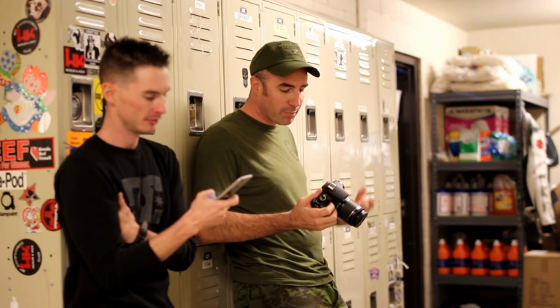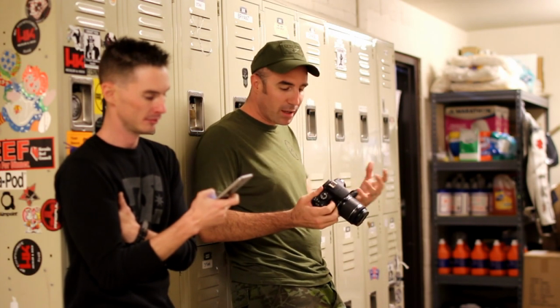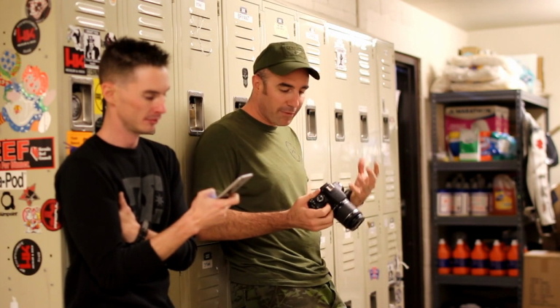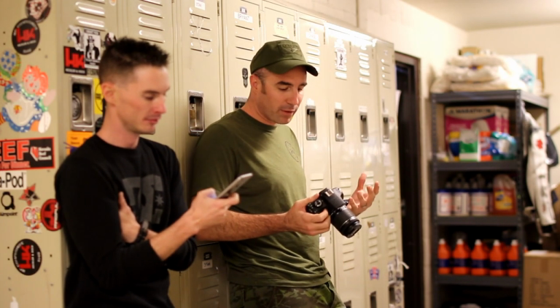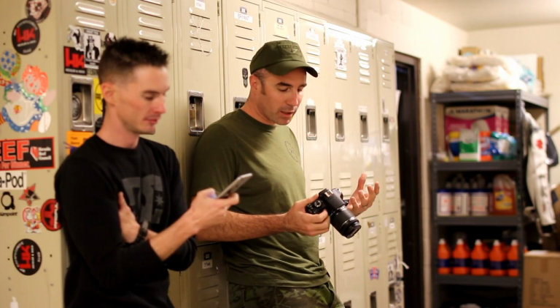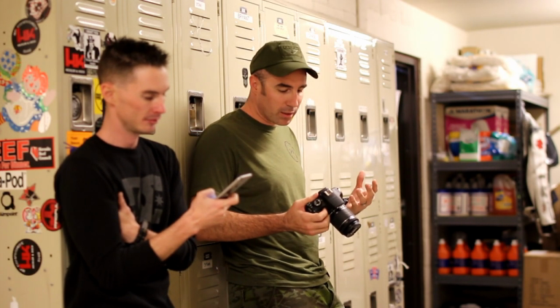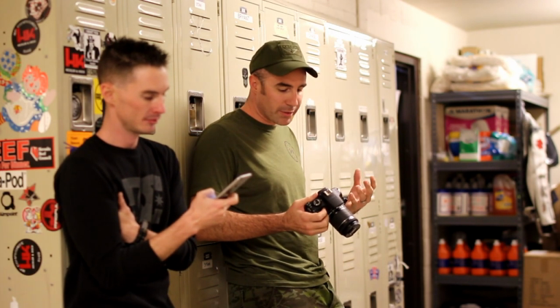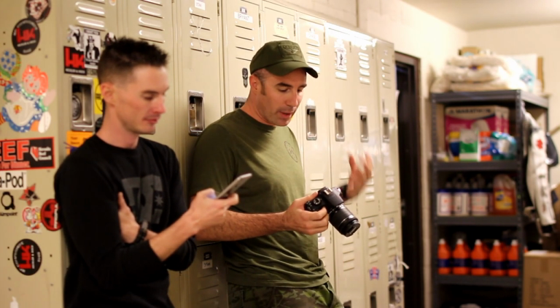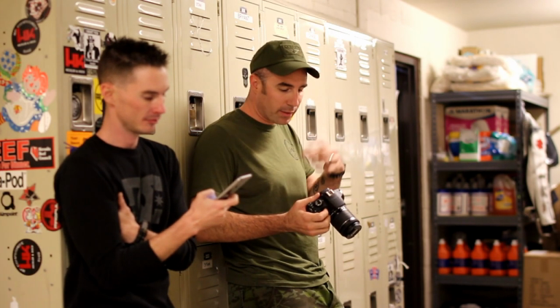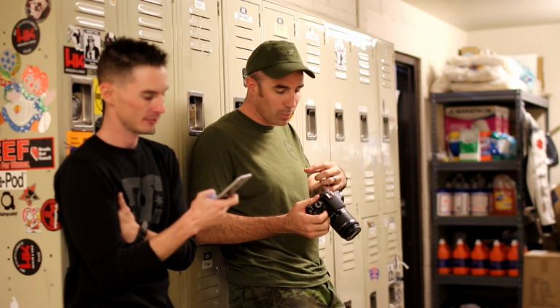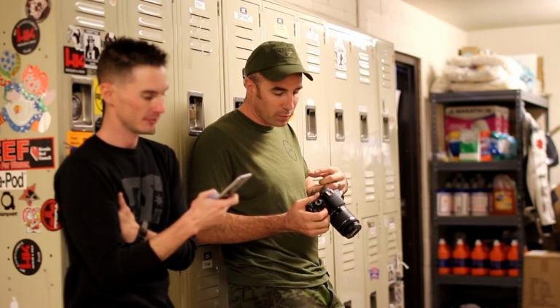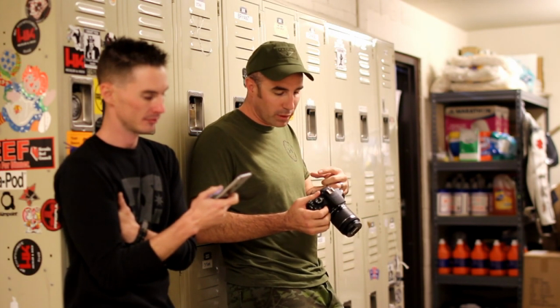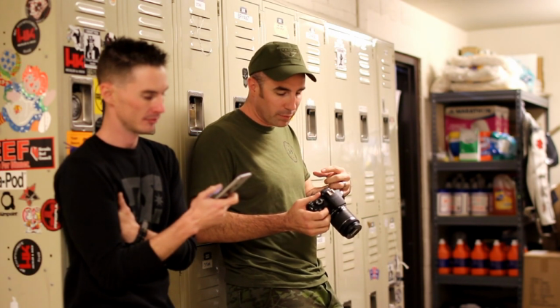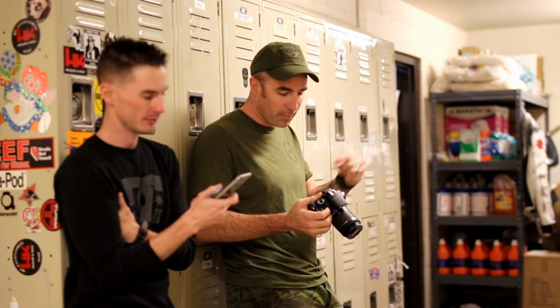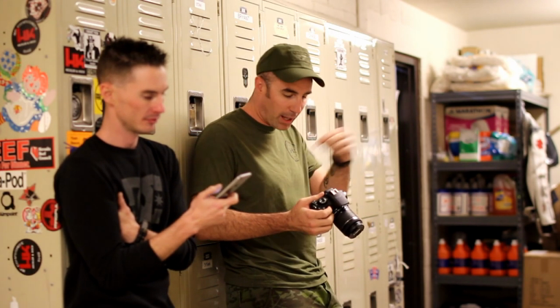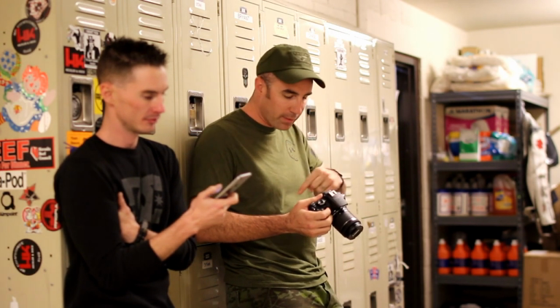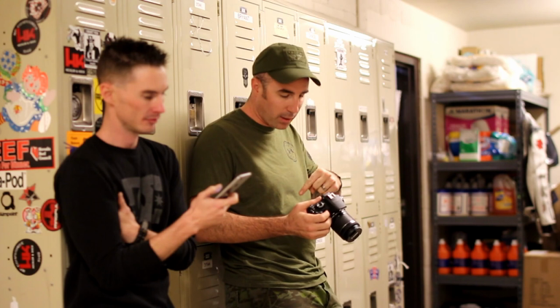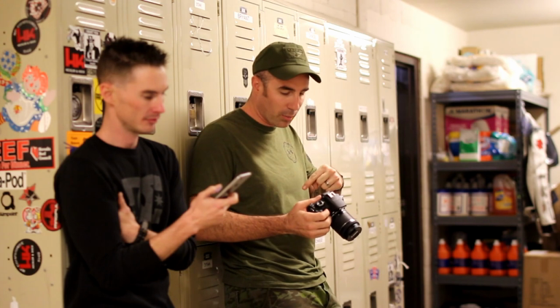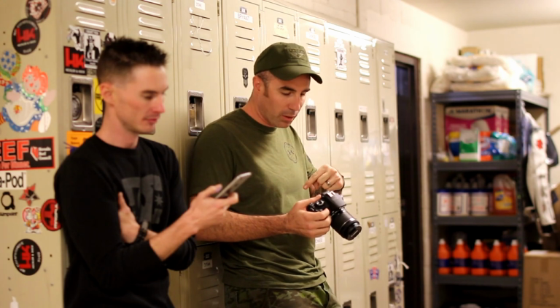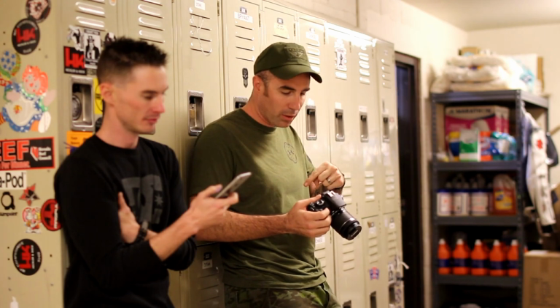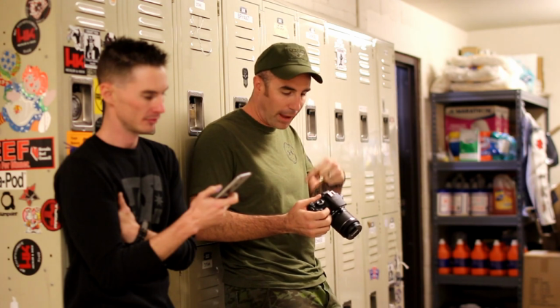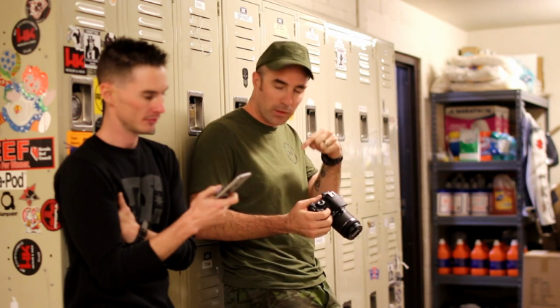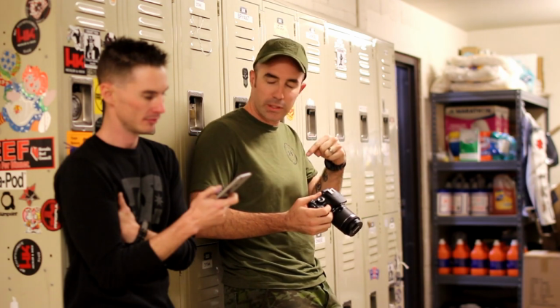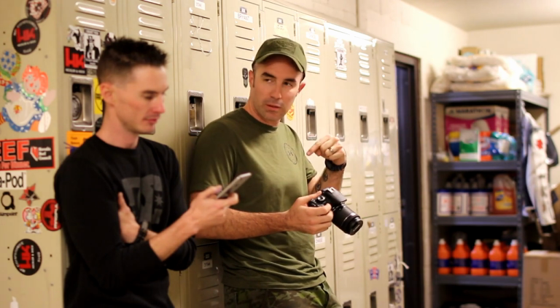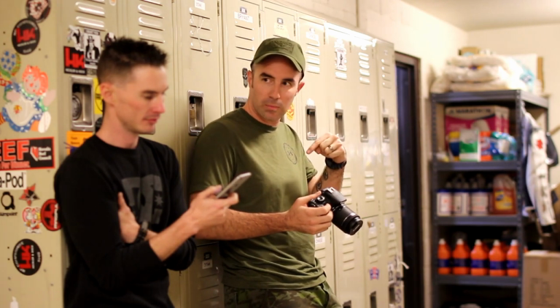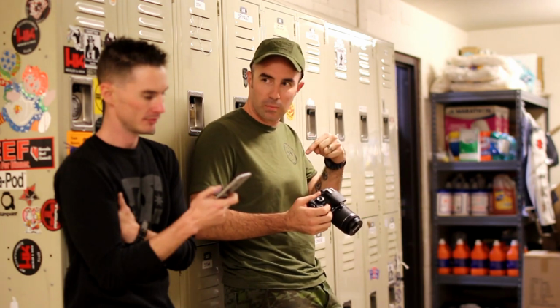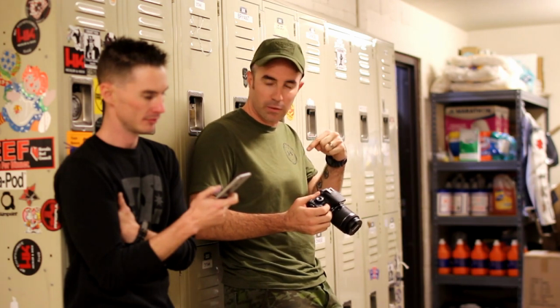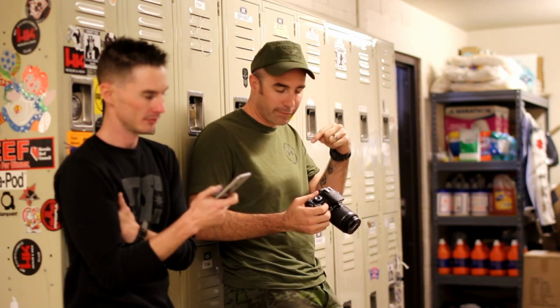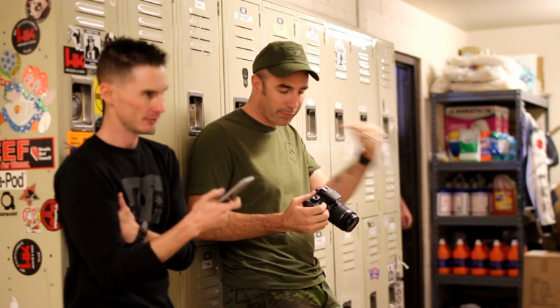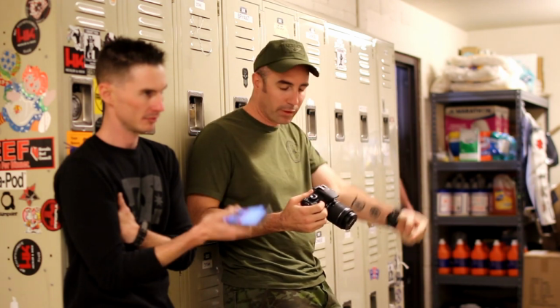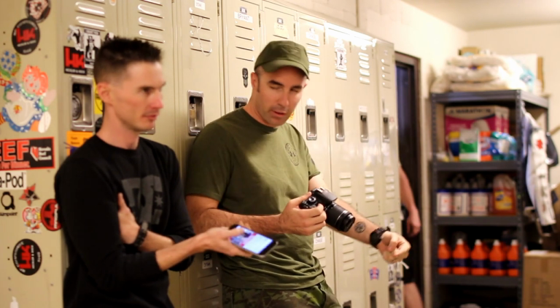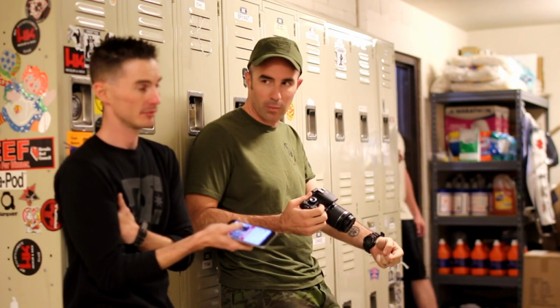If Ben Affleck is directing the movie from behind the camera, how do you see him in front of the camera?